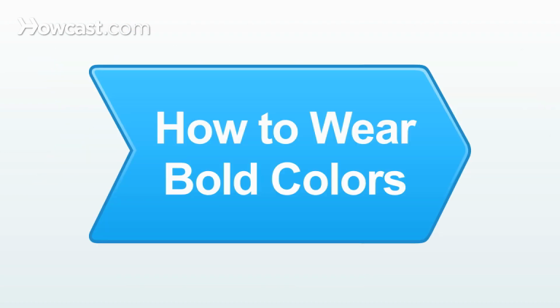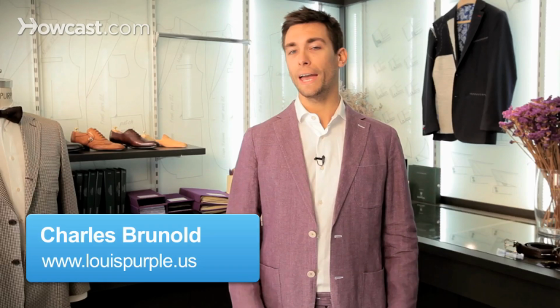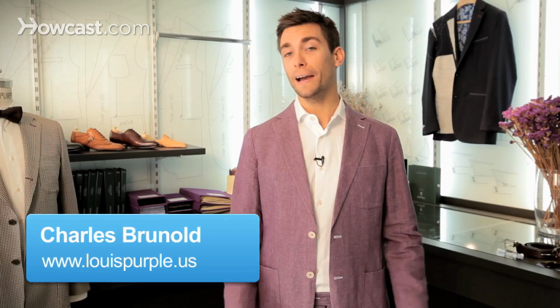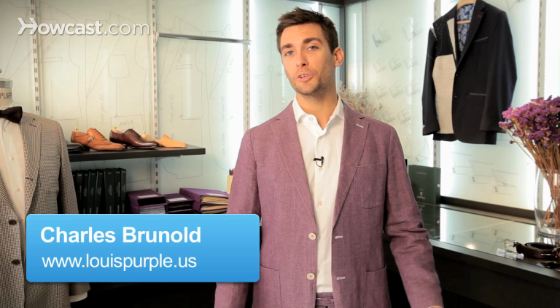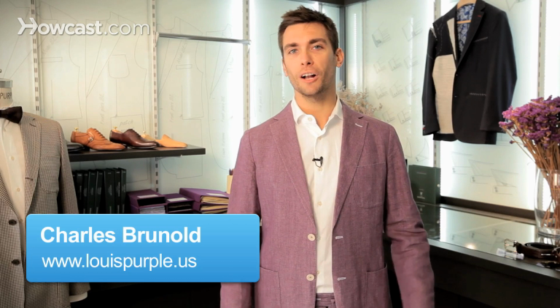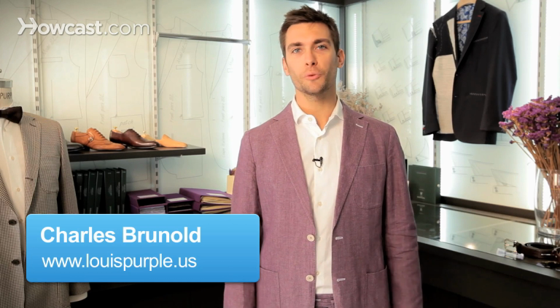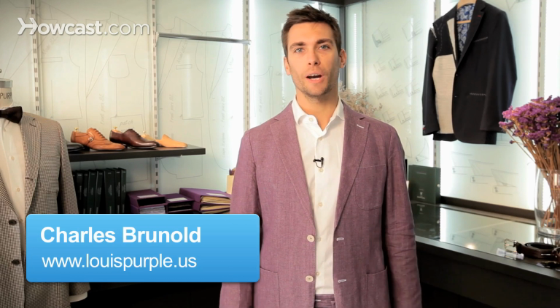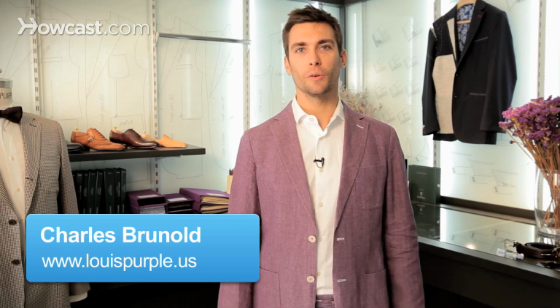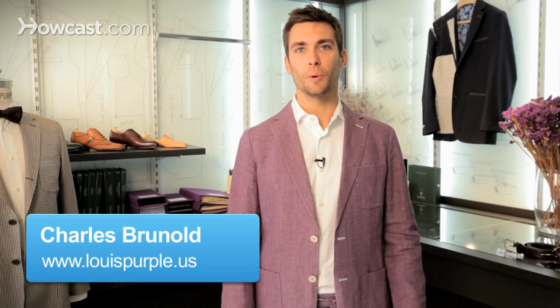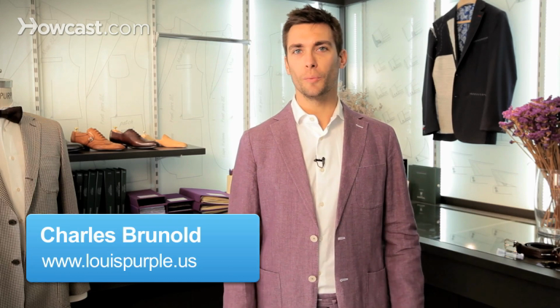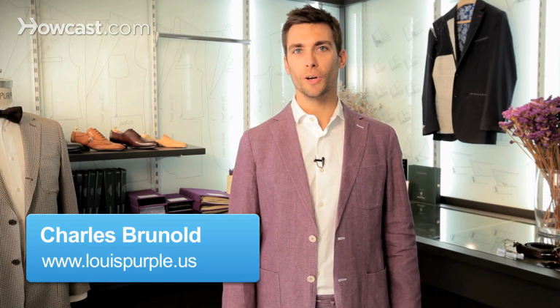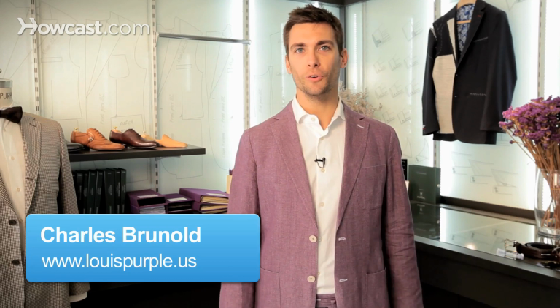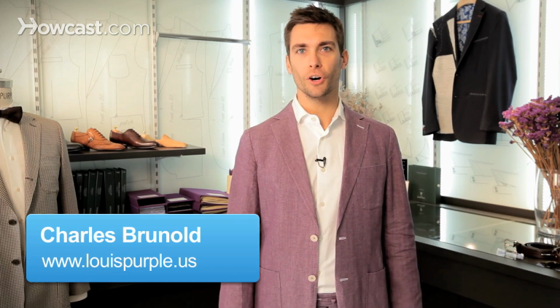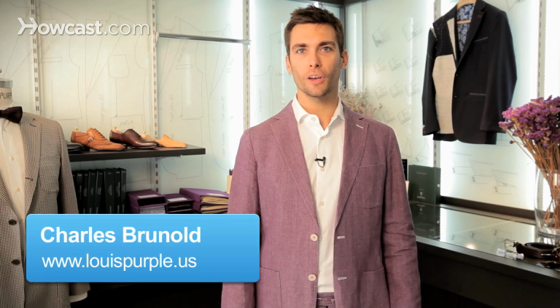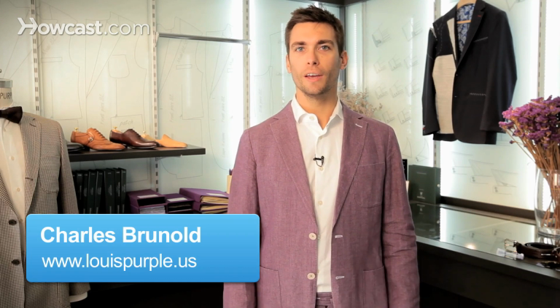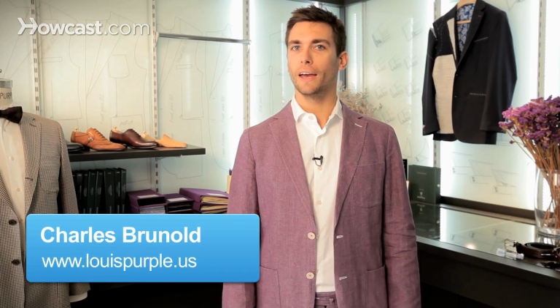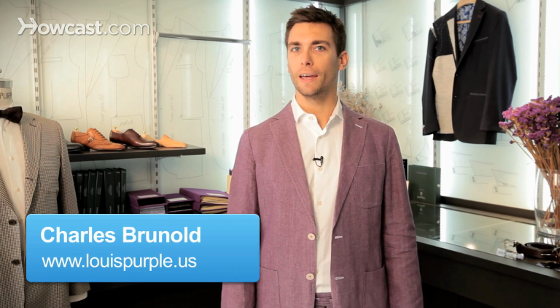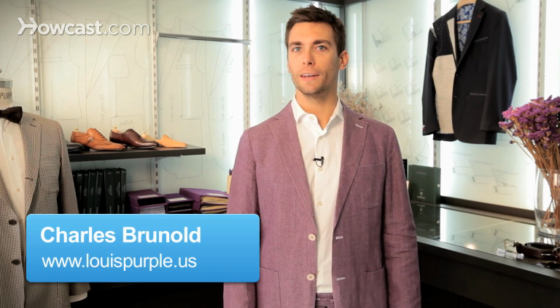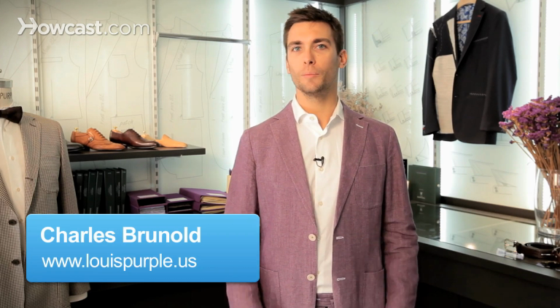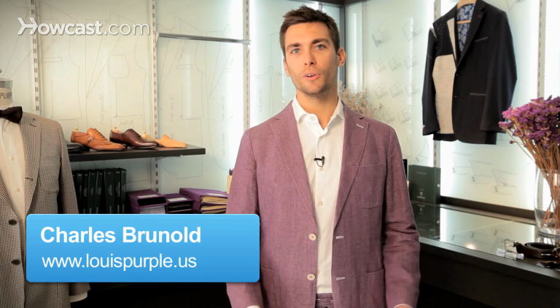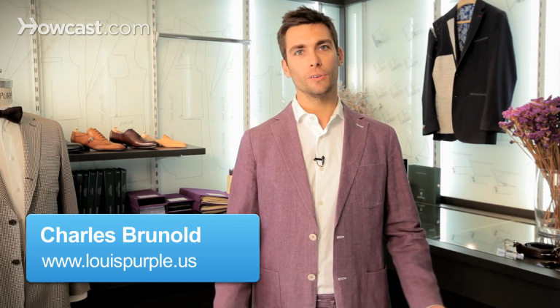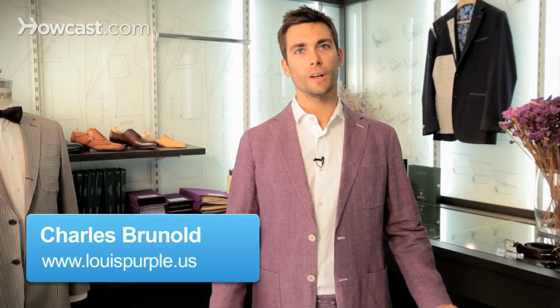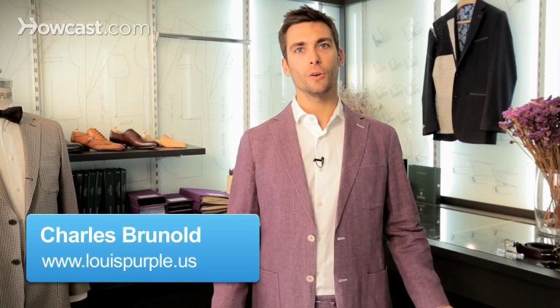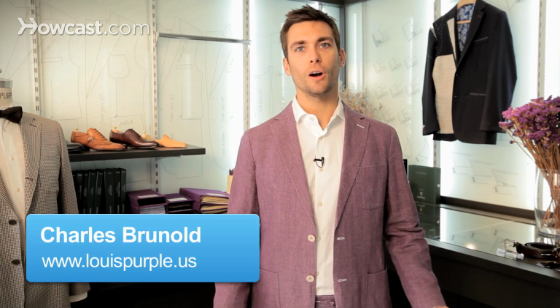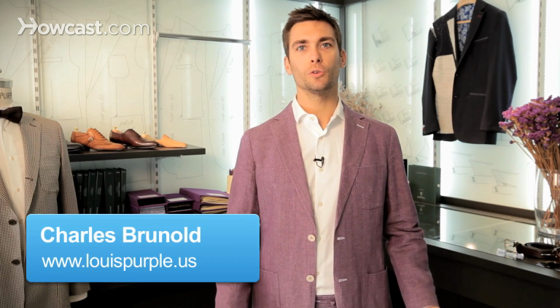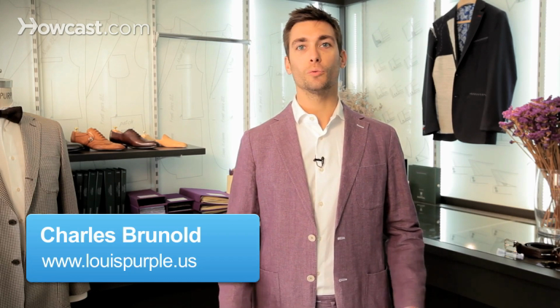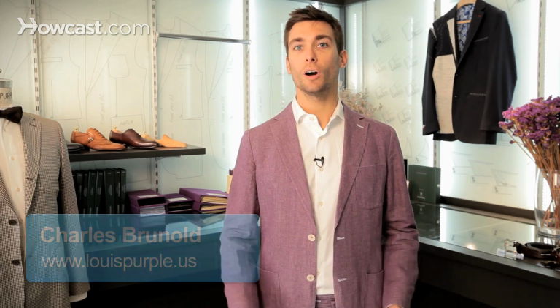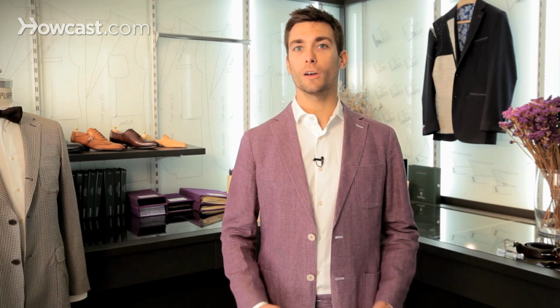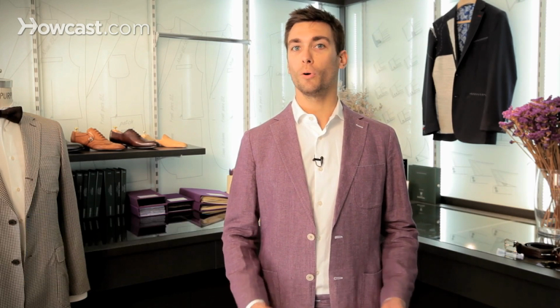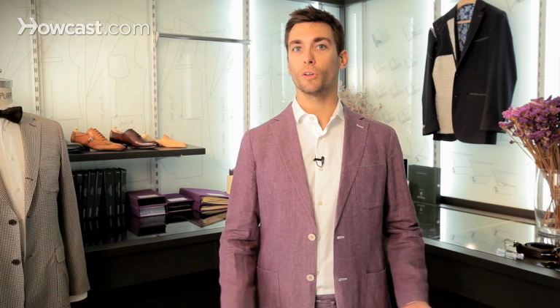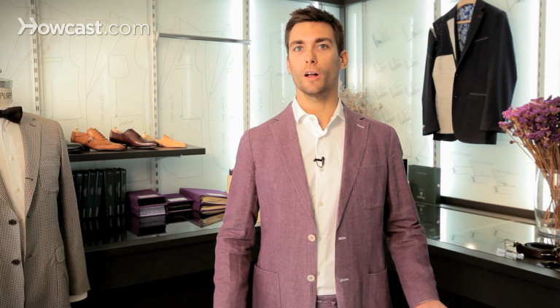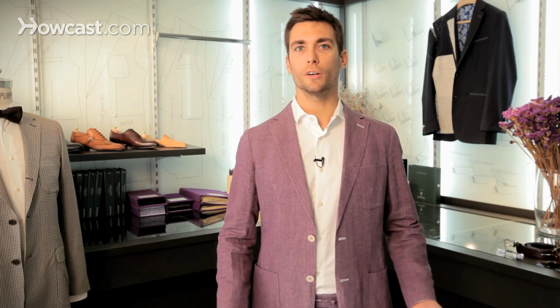Hey, I'm Charles. We're at Louis Purple in New York, and I'm going to tell you how to rock bold colors.